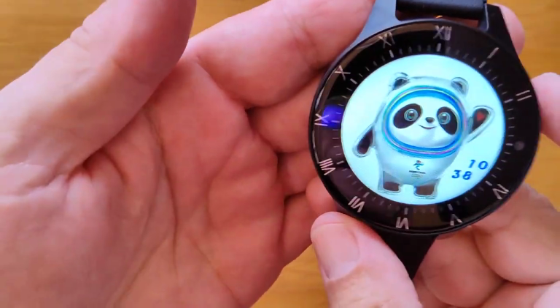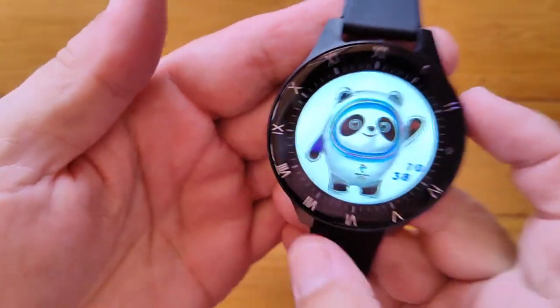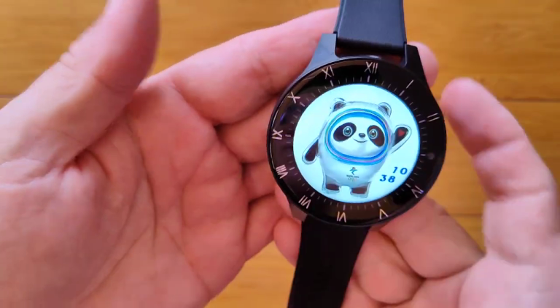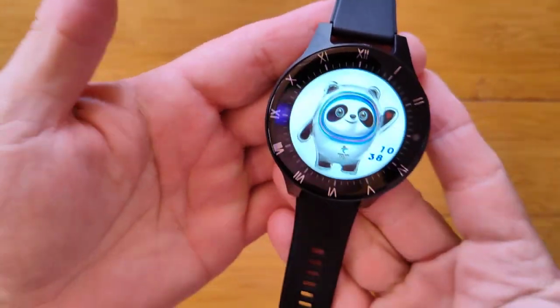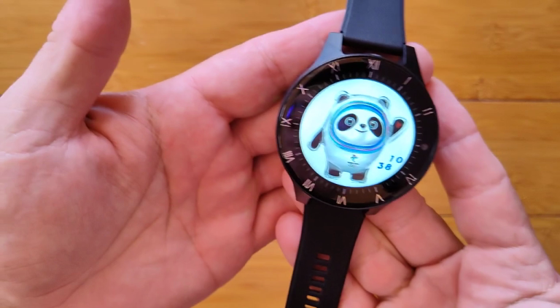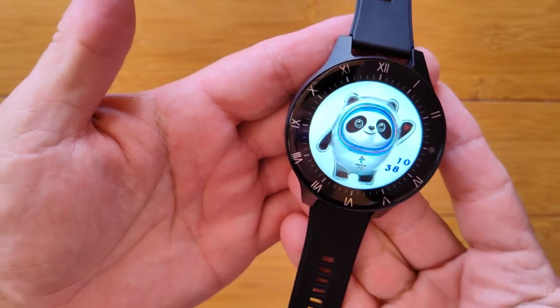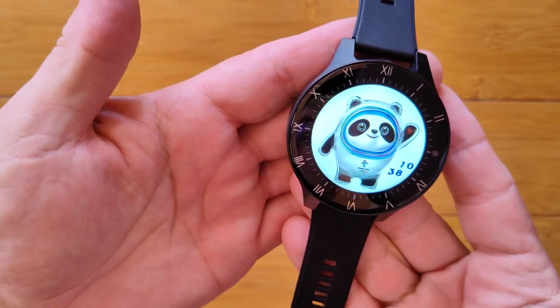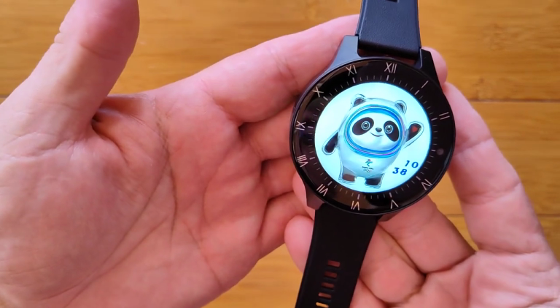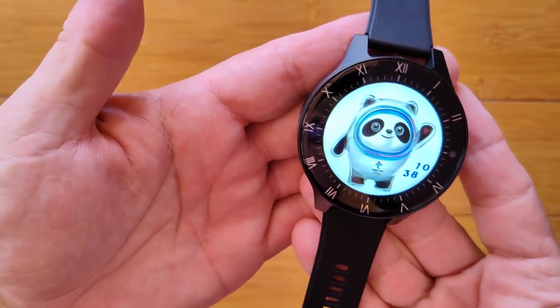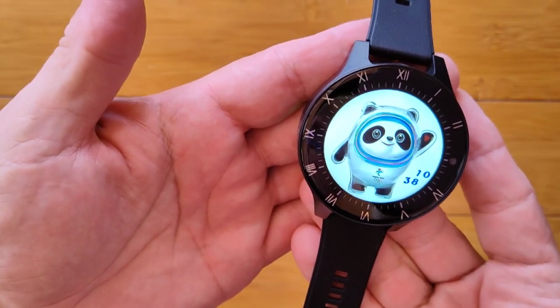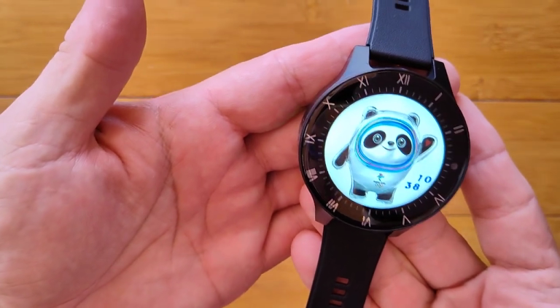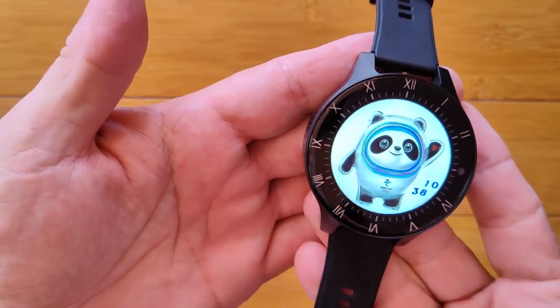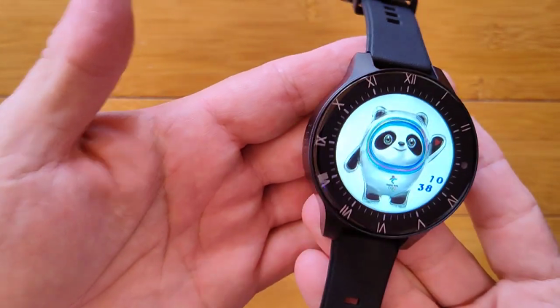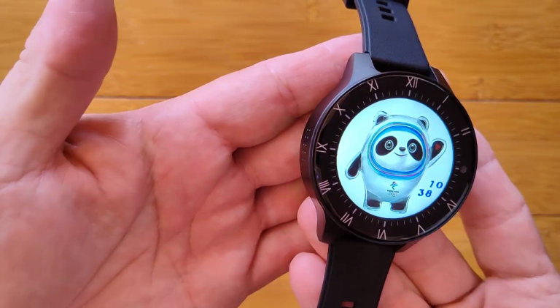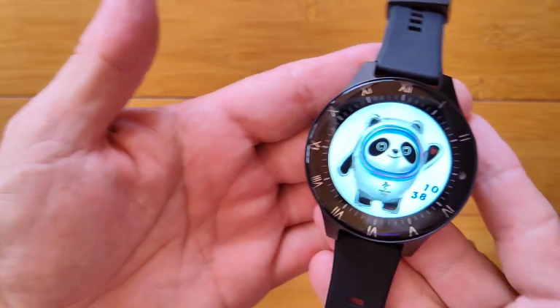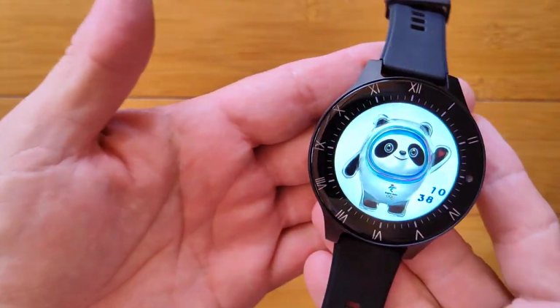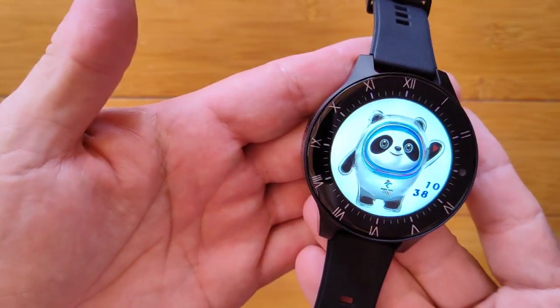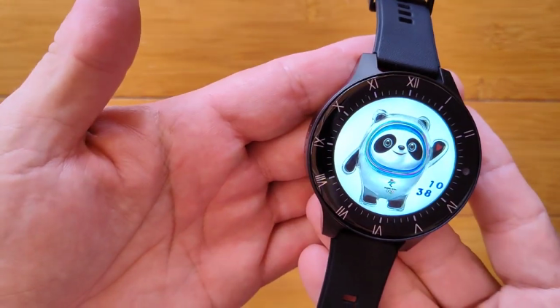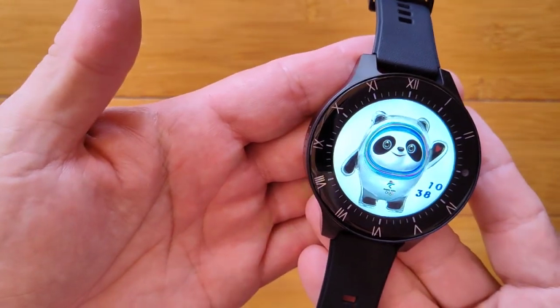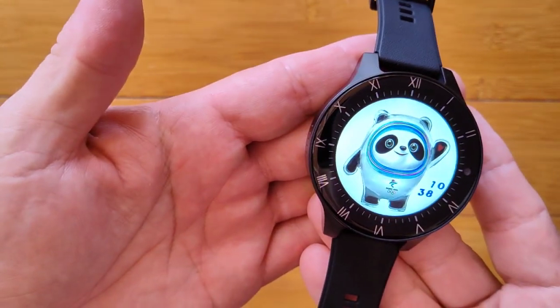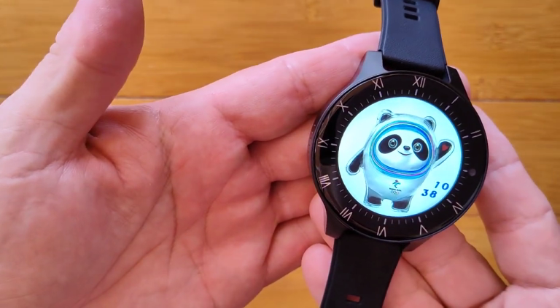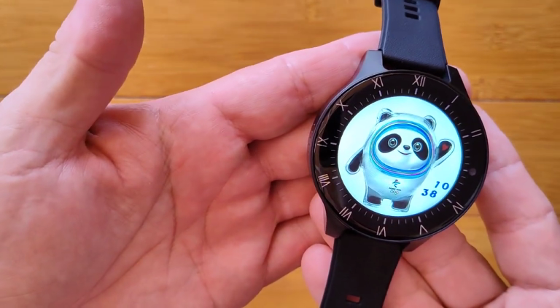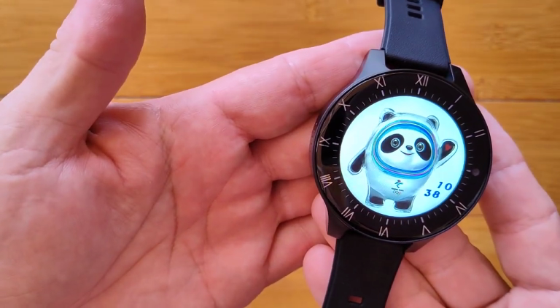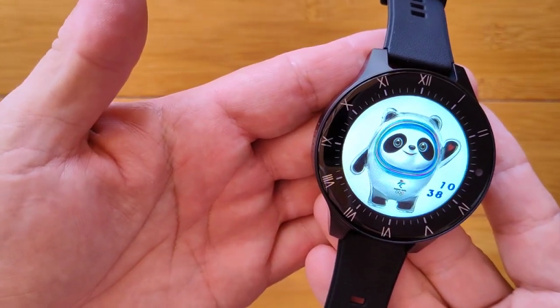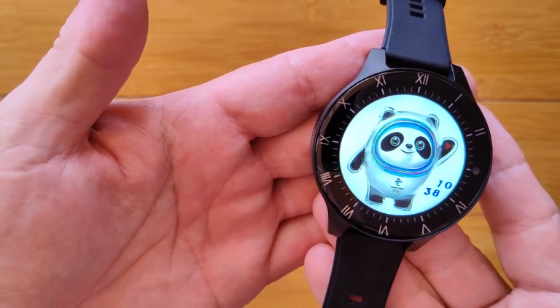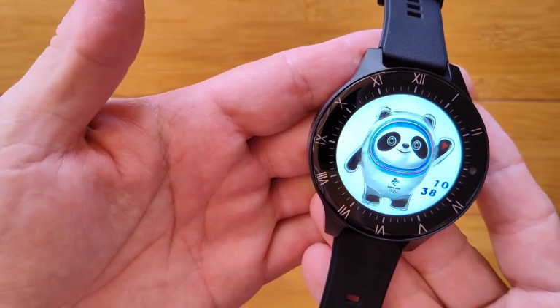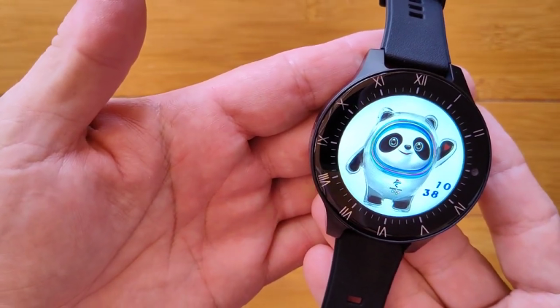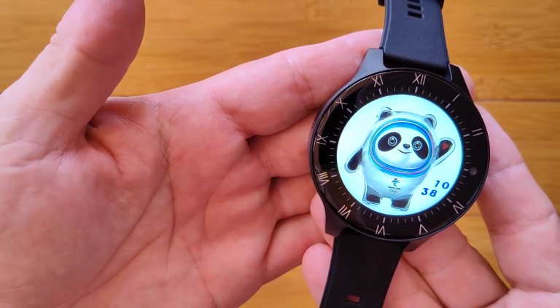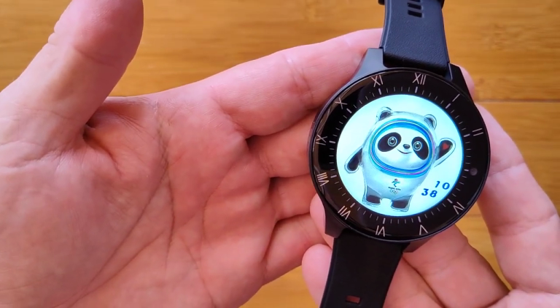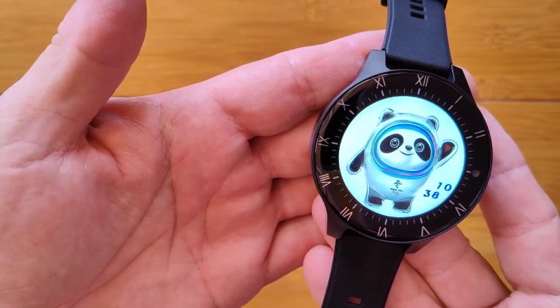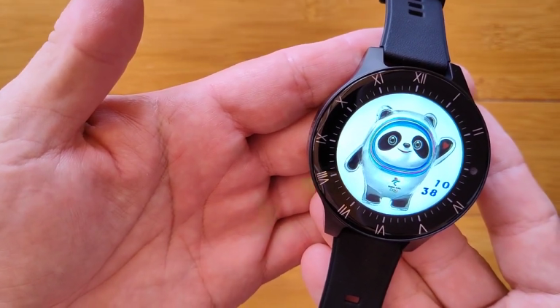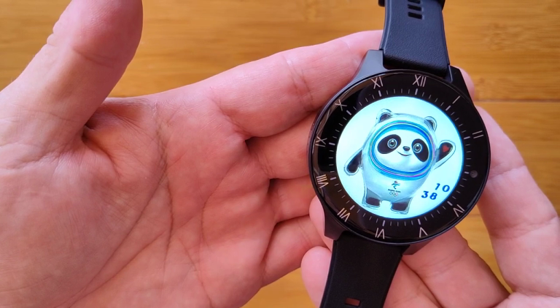It's the Panda and Panda Pro. Check them out. Full review at smartwatchticks.com.